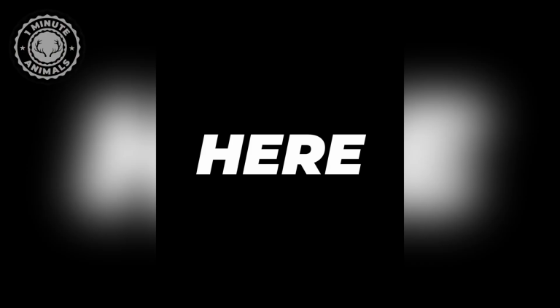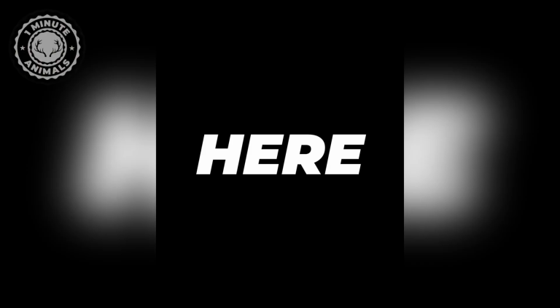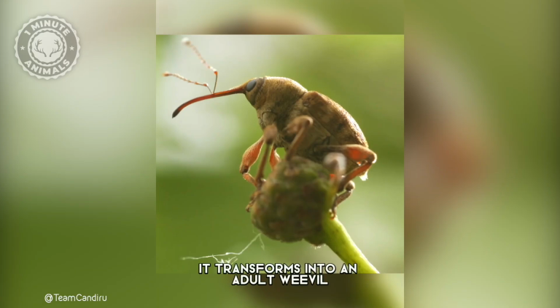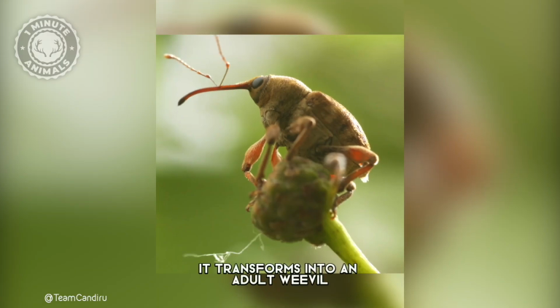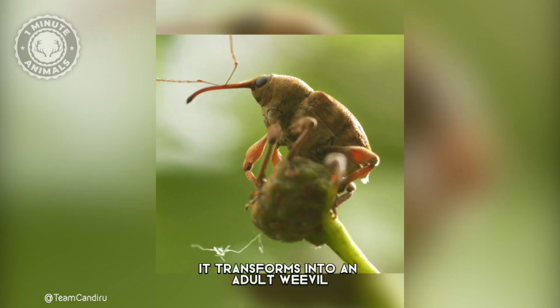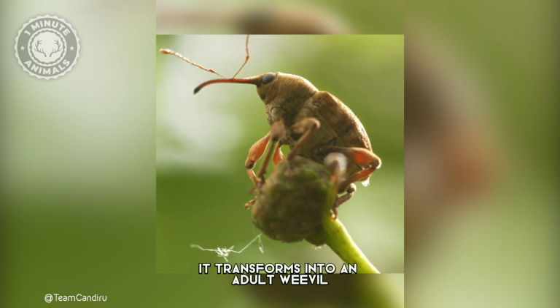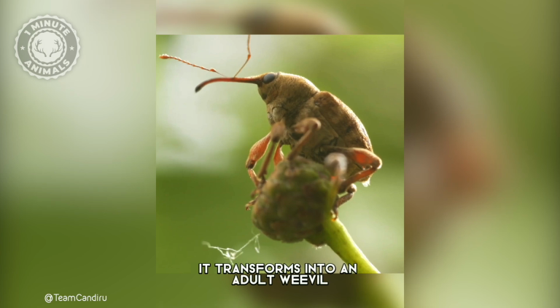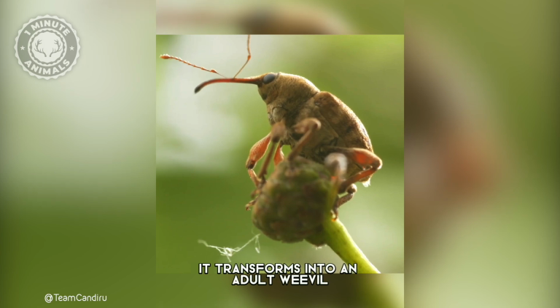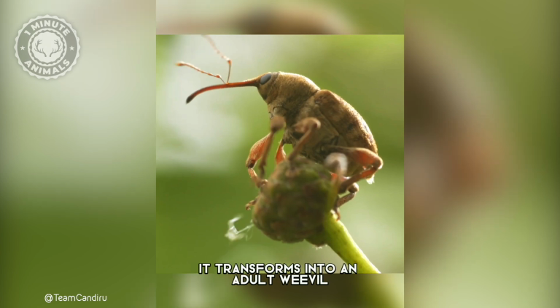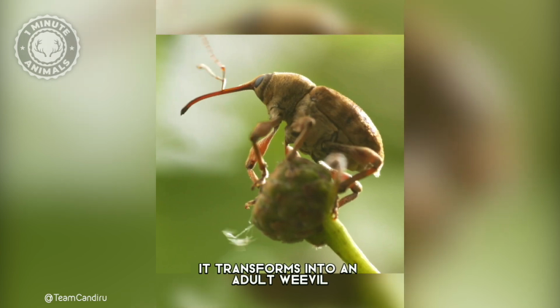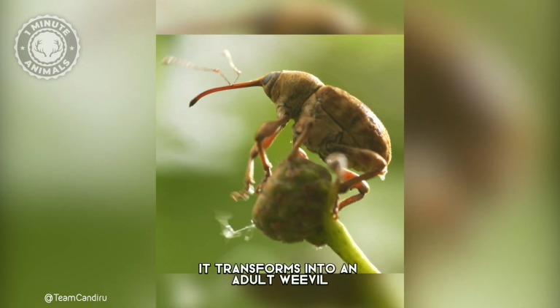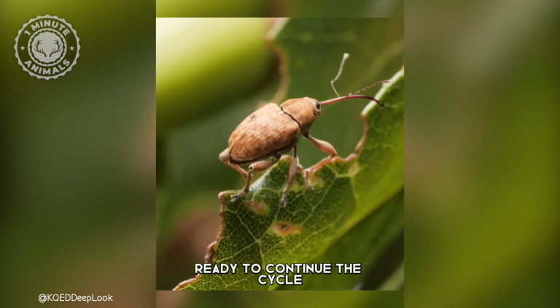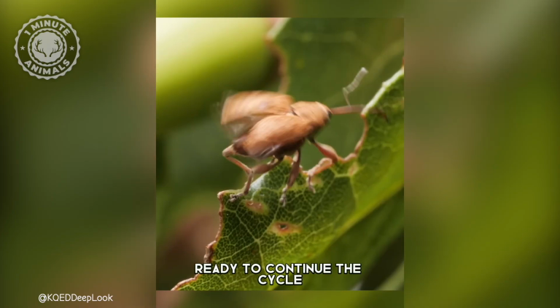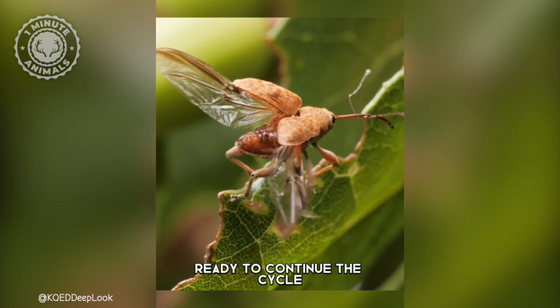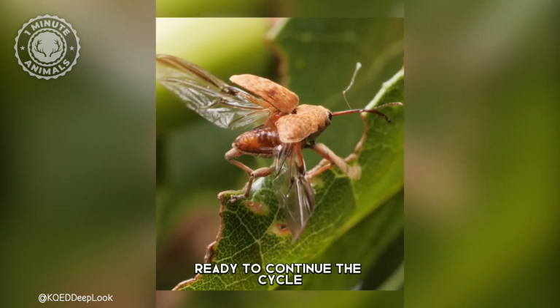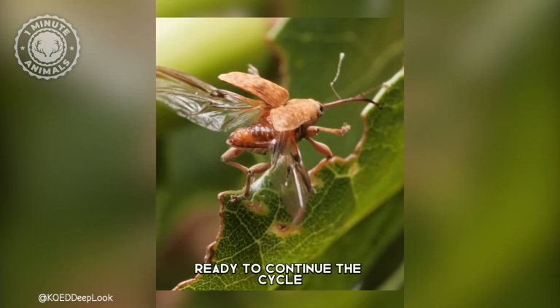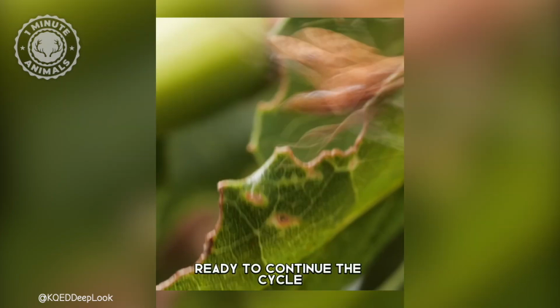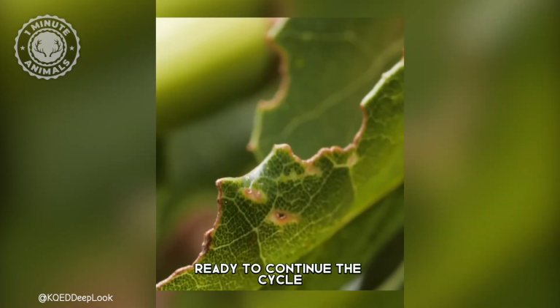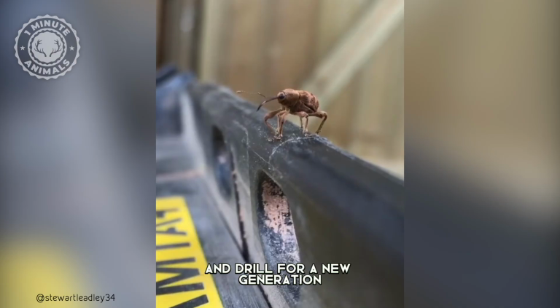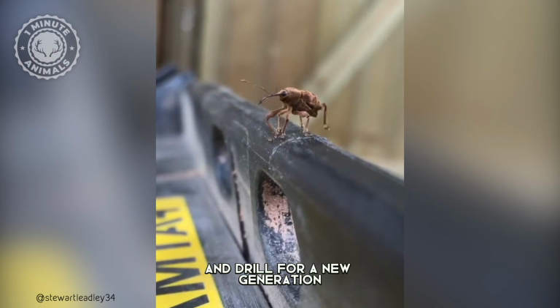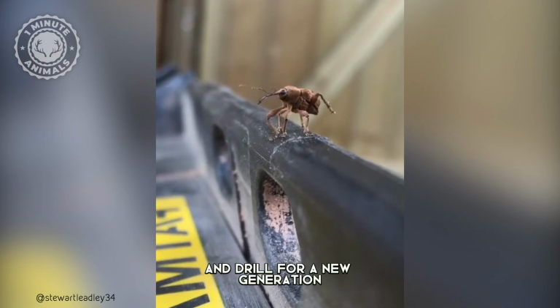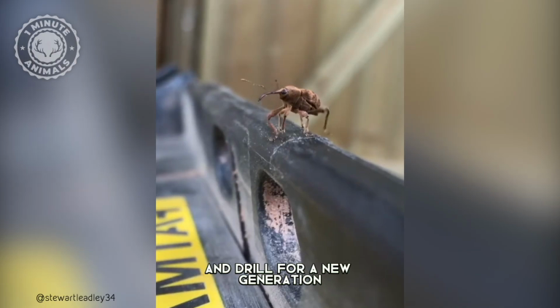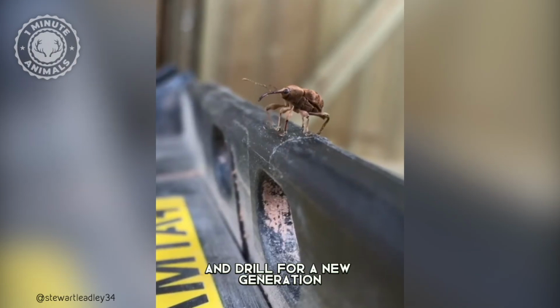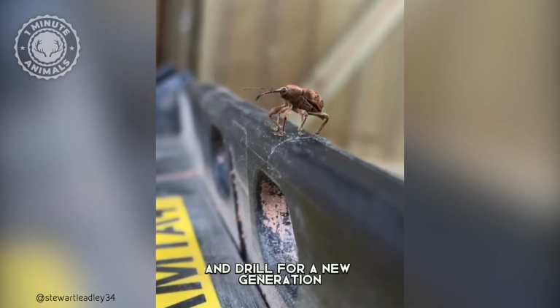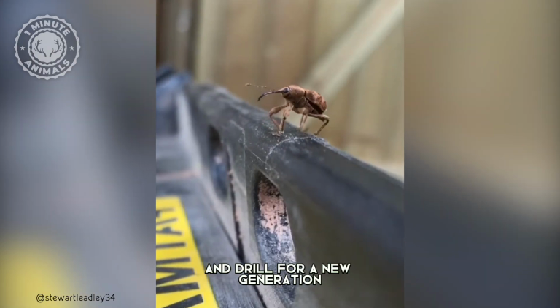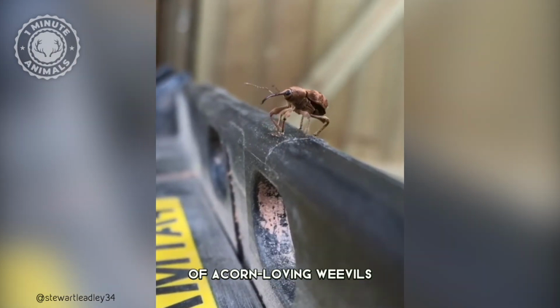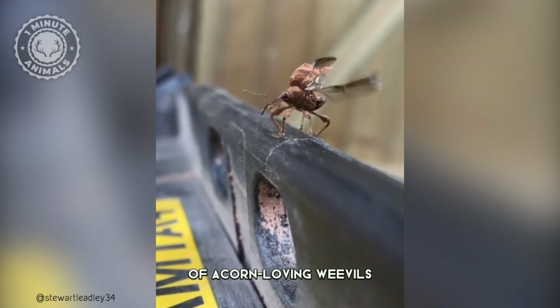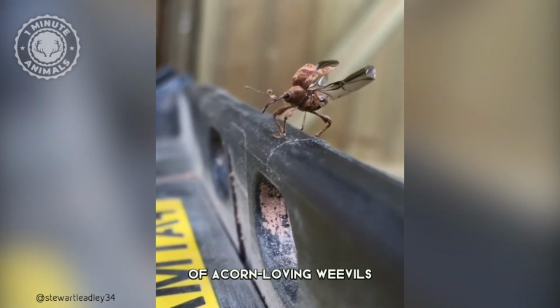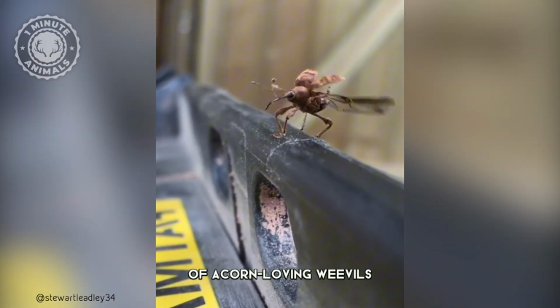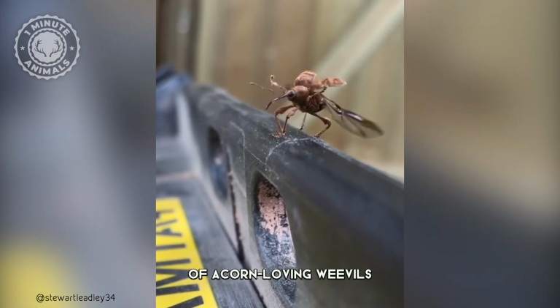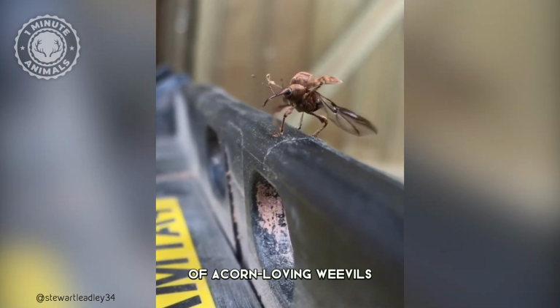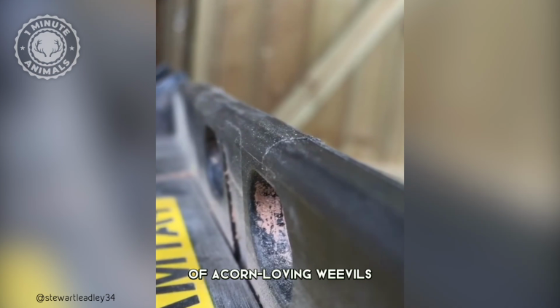Here, it transforms into an adult weevil, ready to continue the cycle and drill for a new generation of acorn-loving weevils.